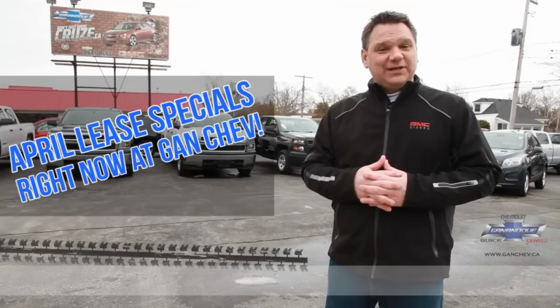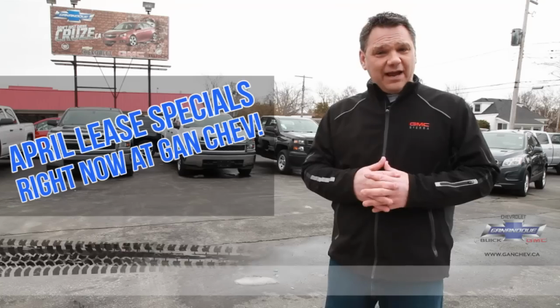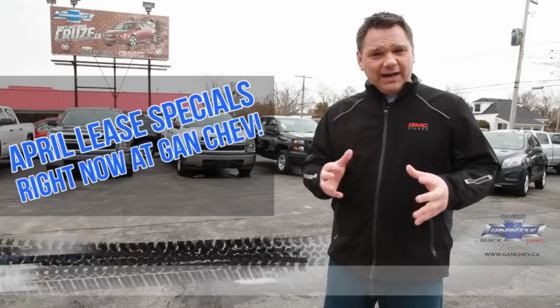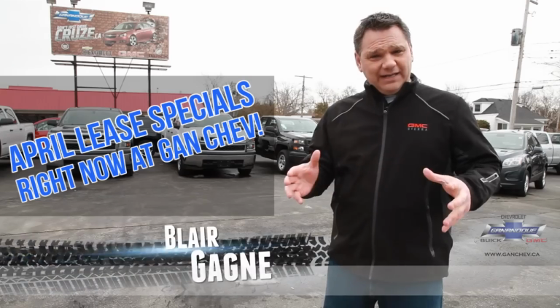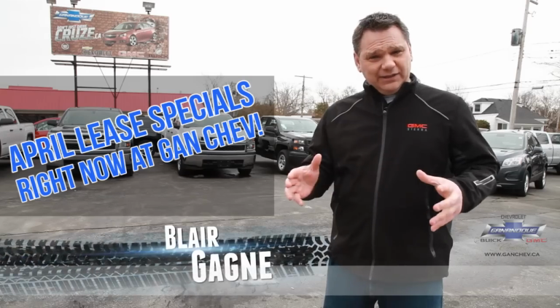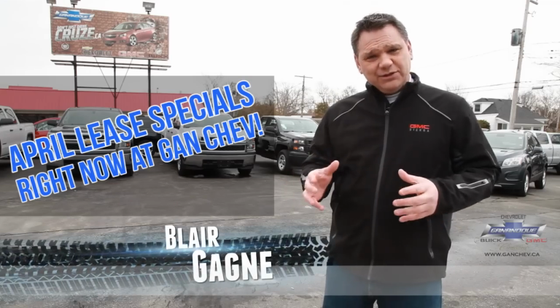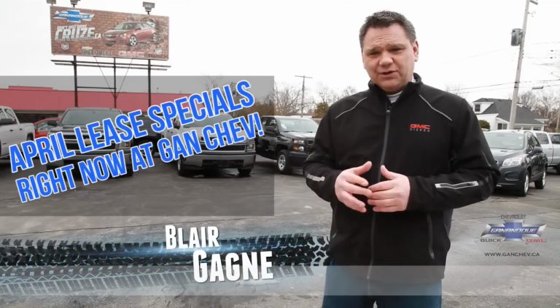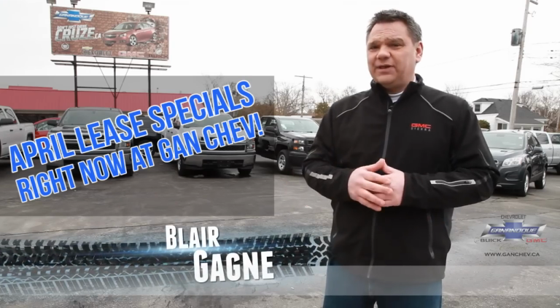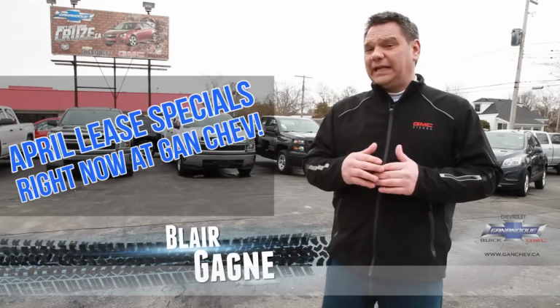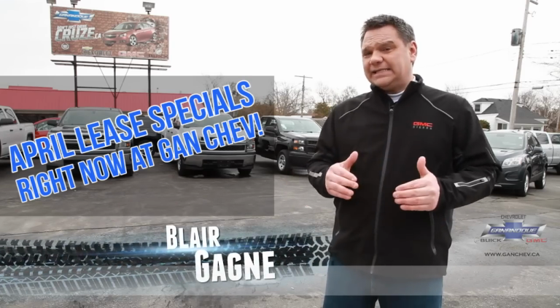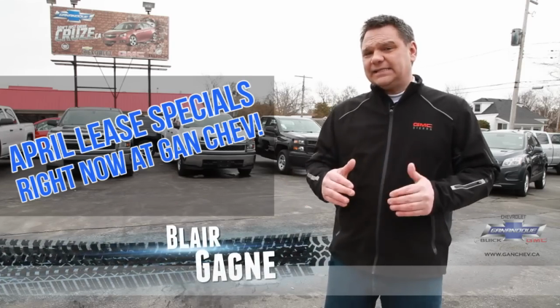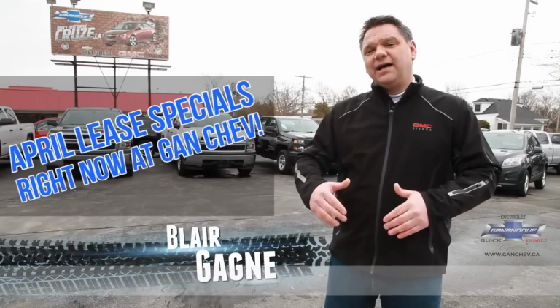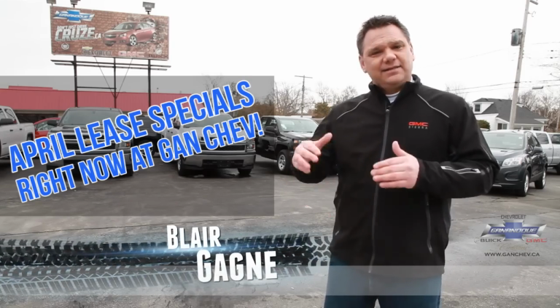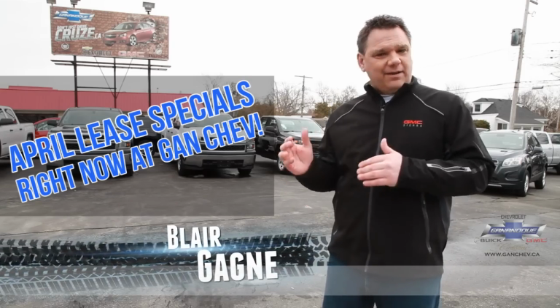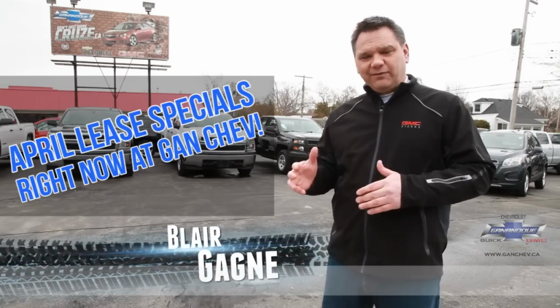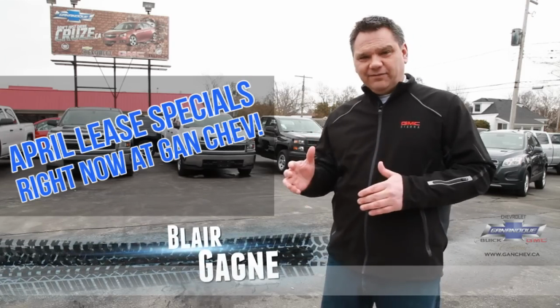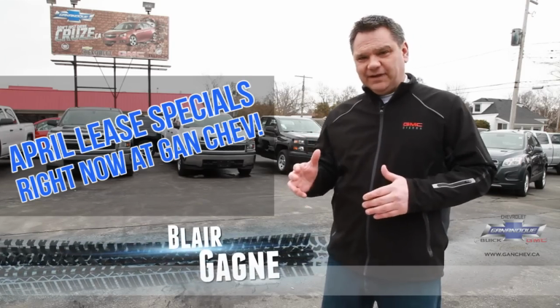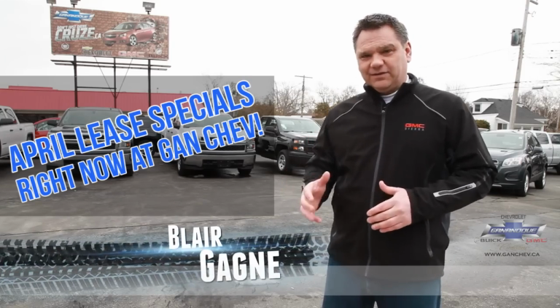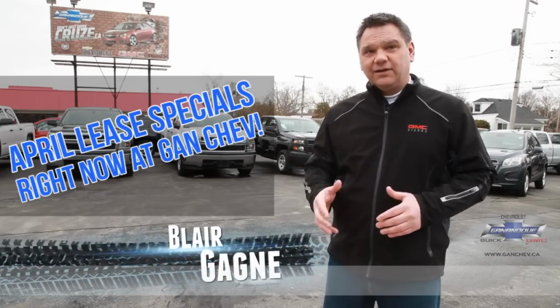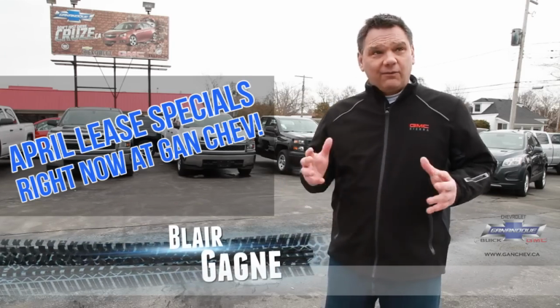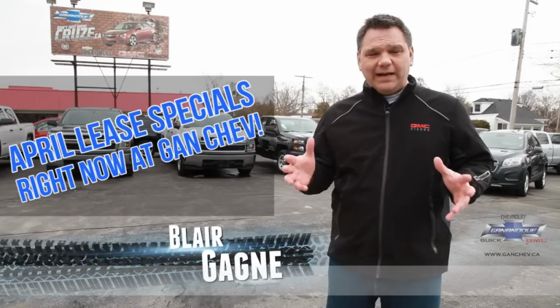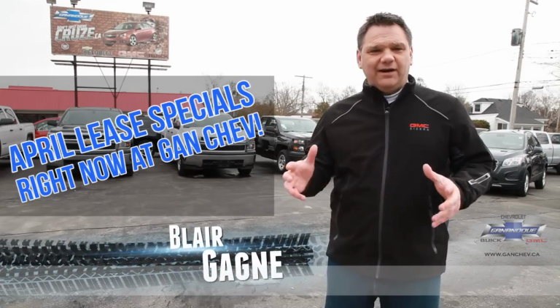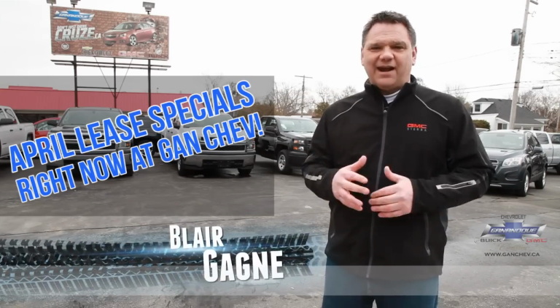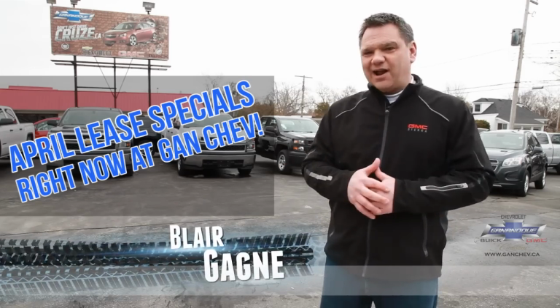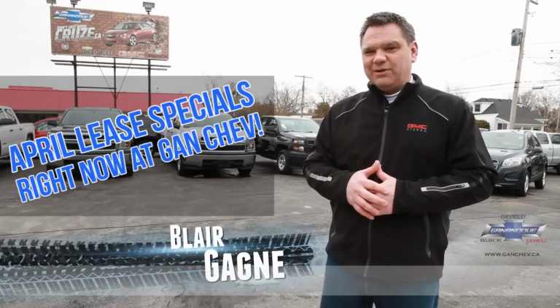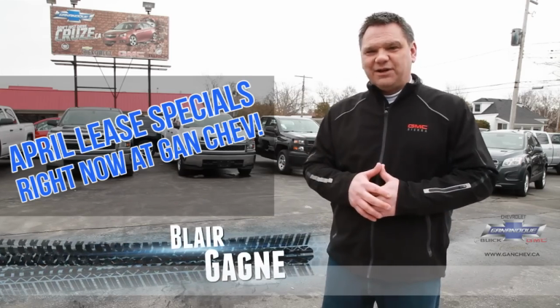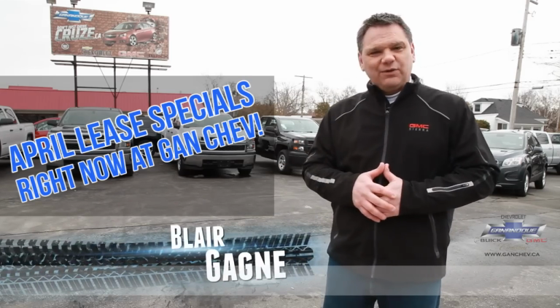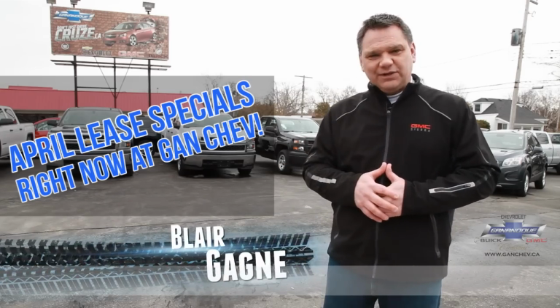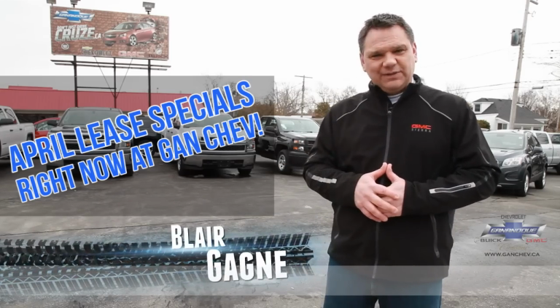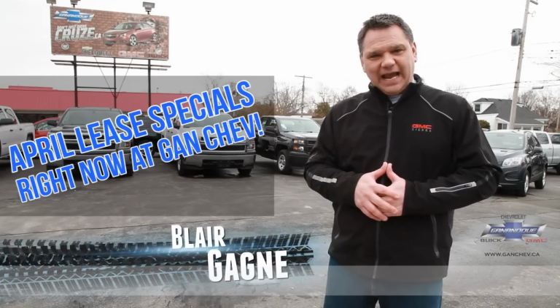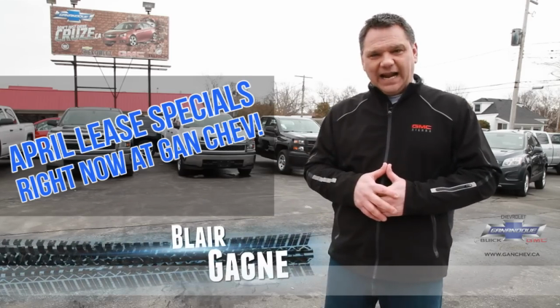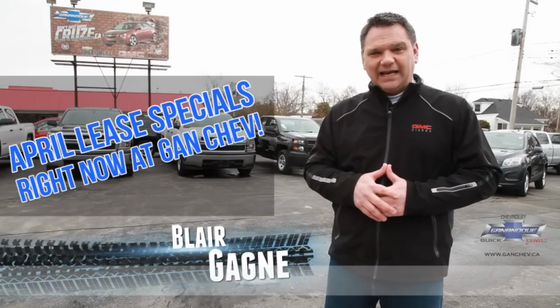Today what I'd like to do is show you the leases on some of our vehicles, right here at Aqua Shed Buick GMC Cadillac.